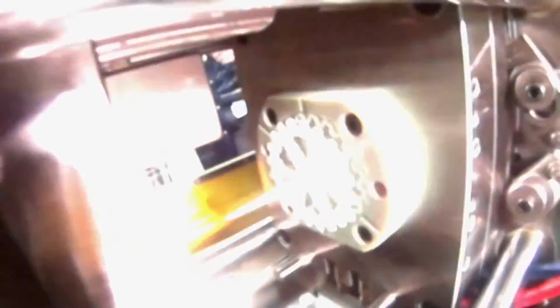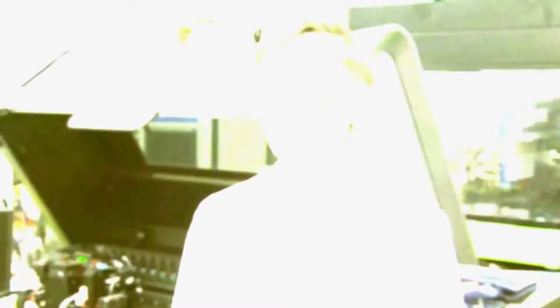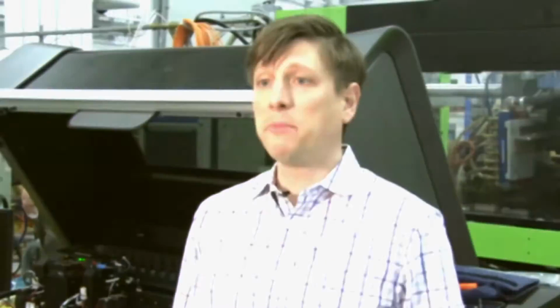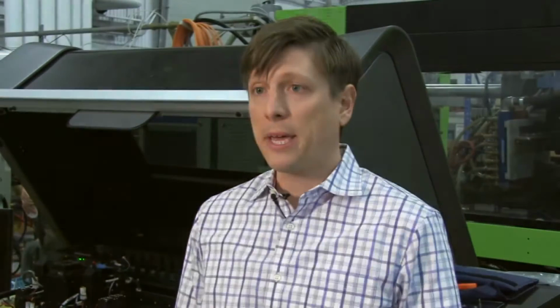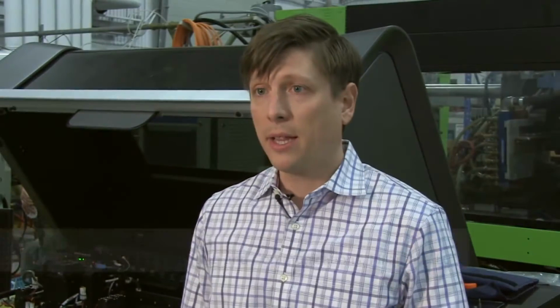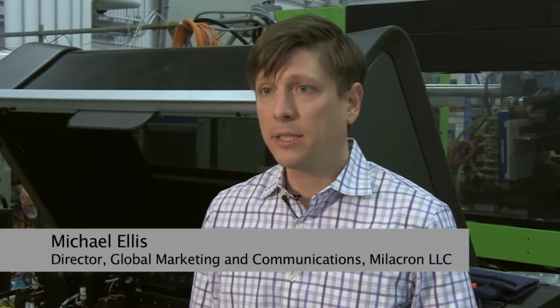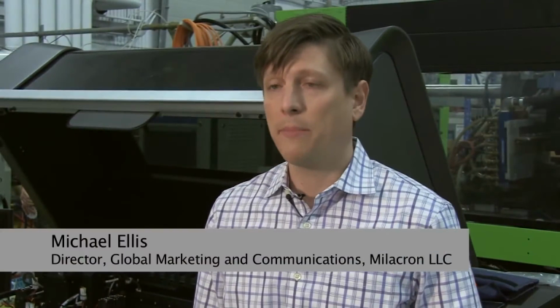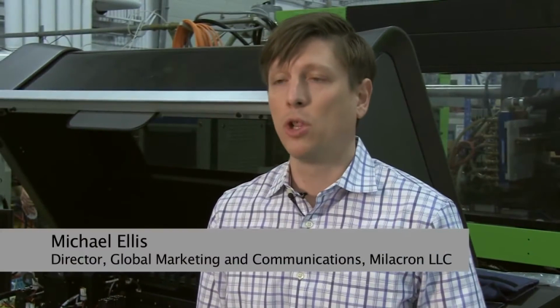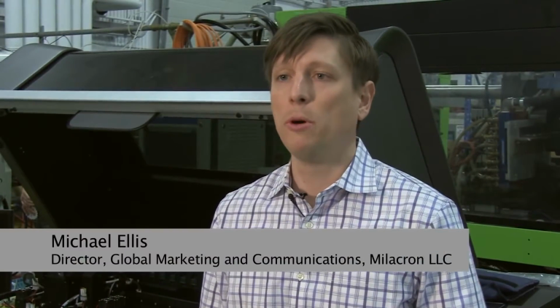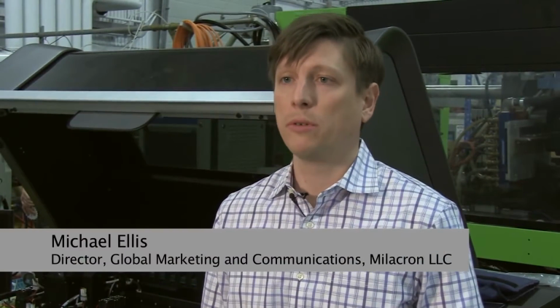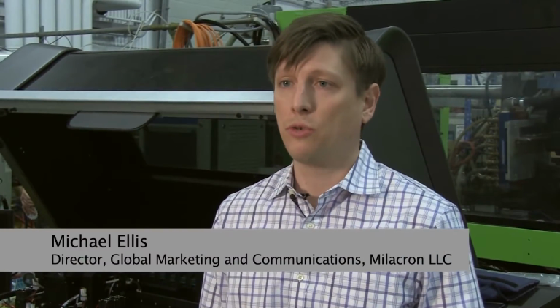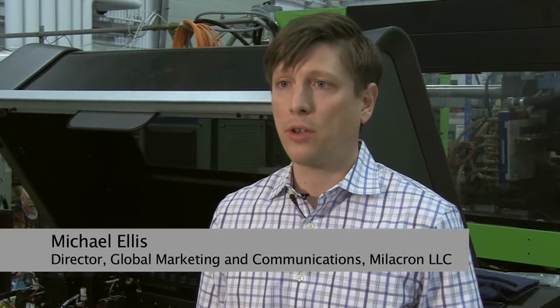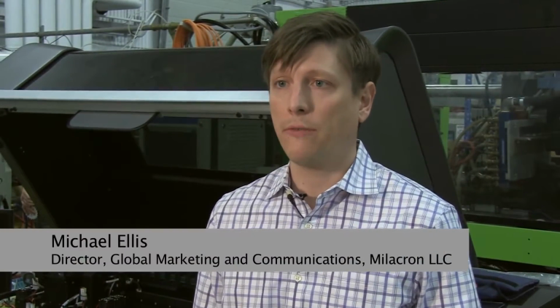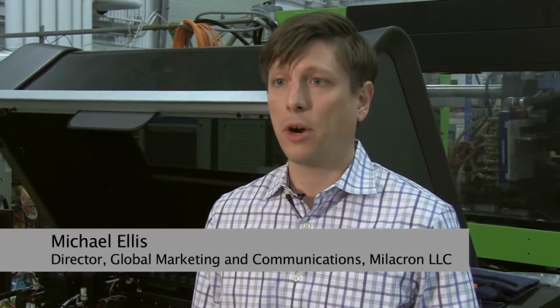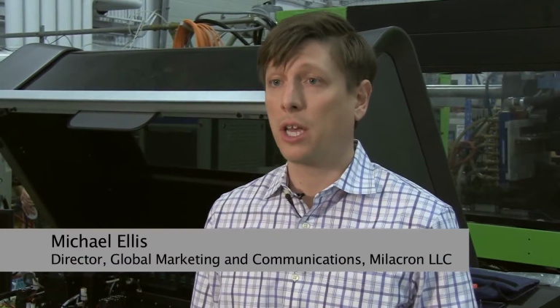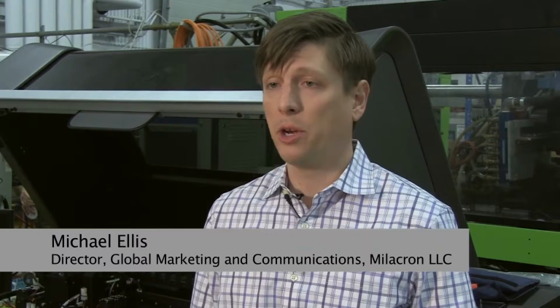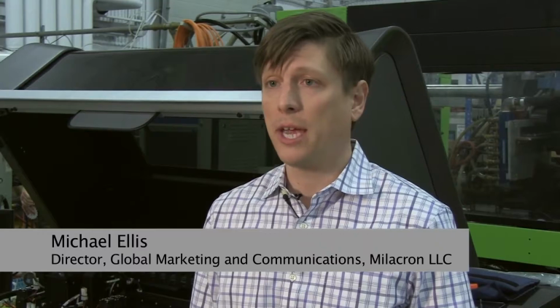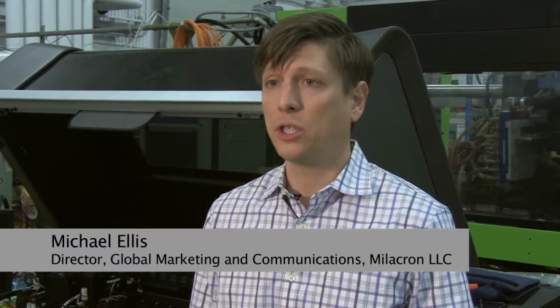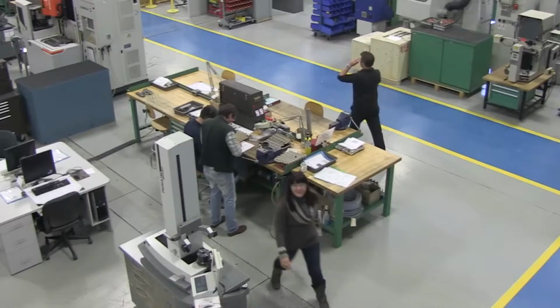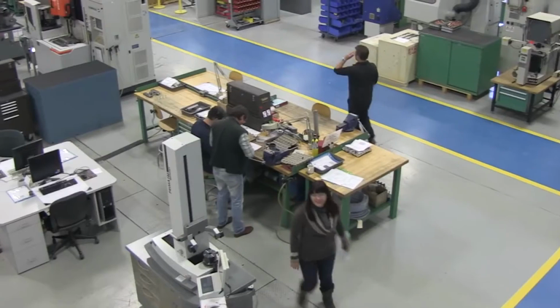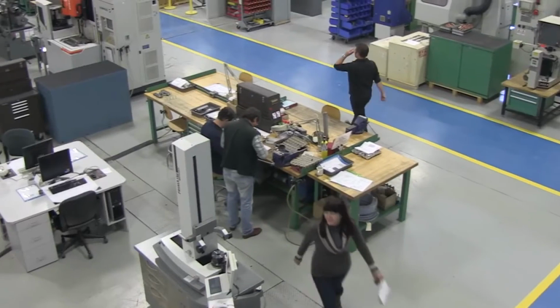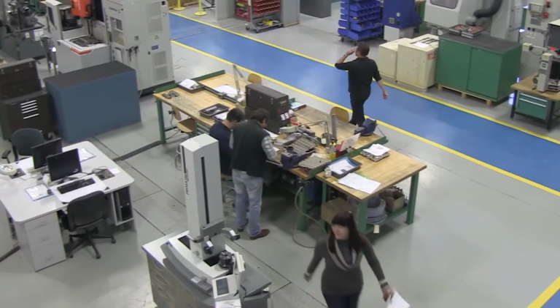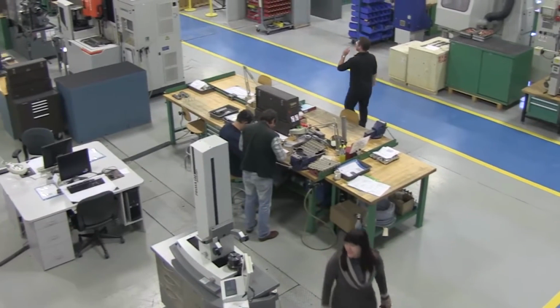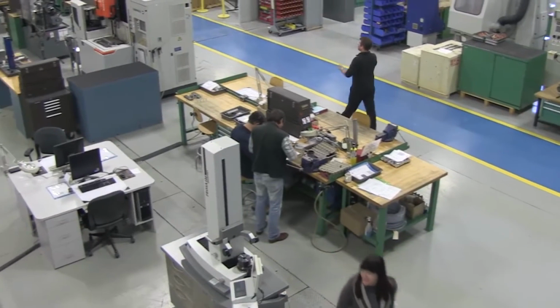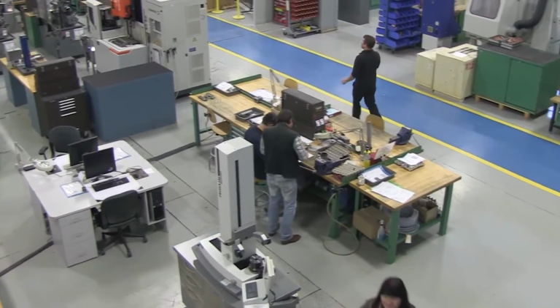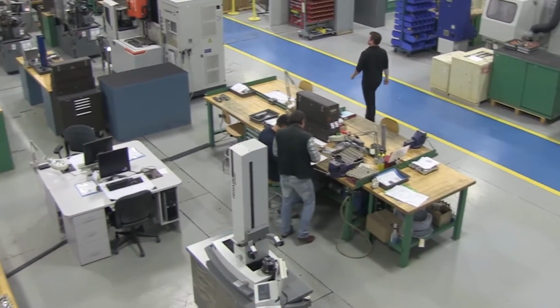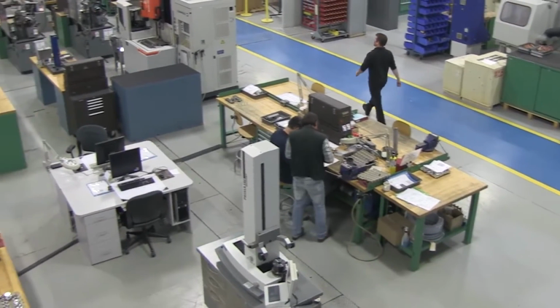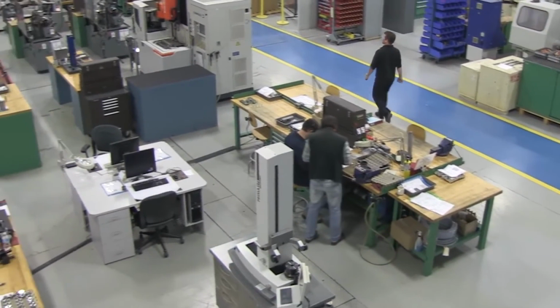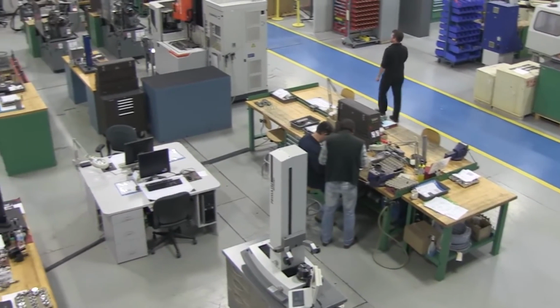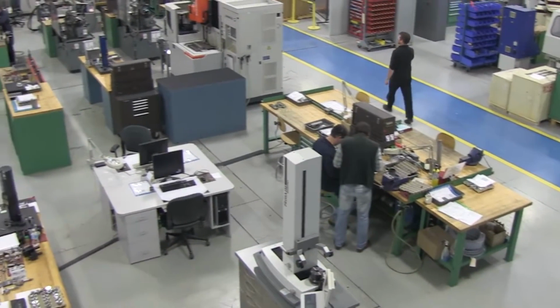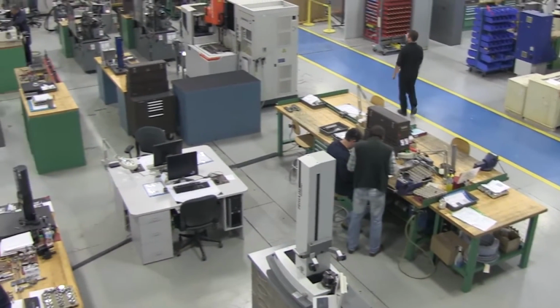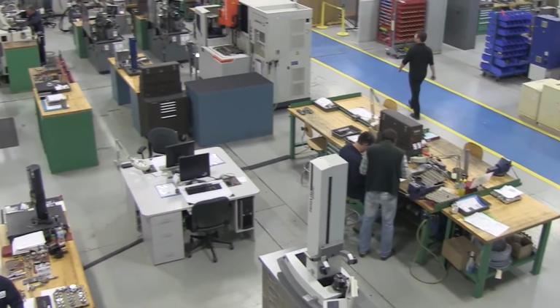My name is Mike Ellis. I'm the Global Director of Marketing Communications for Millicron, located here in Georgetown, Ontario.